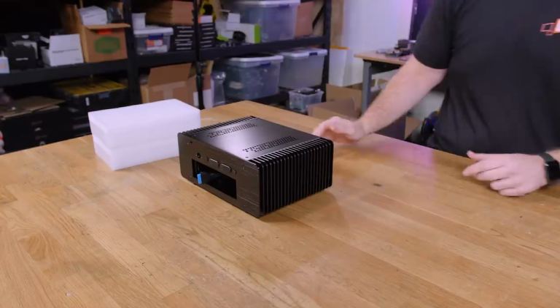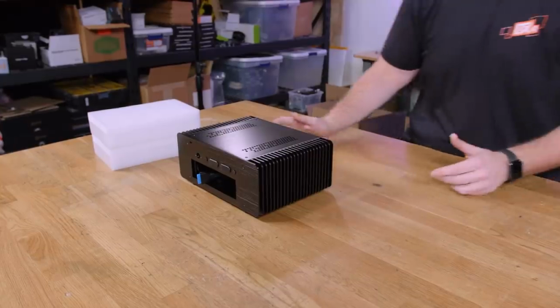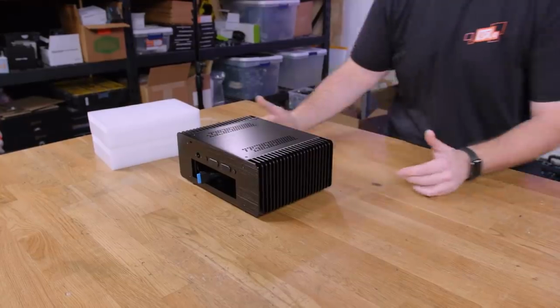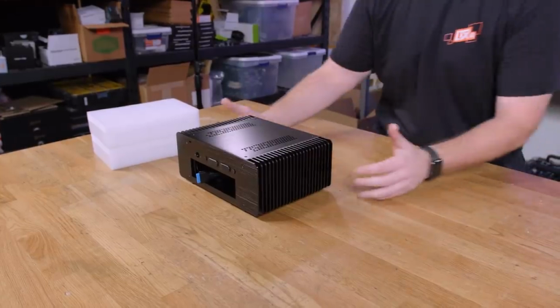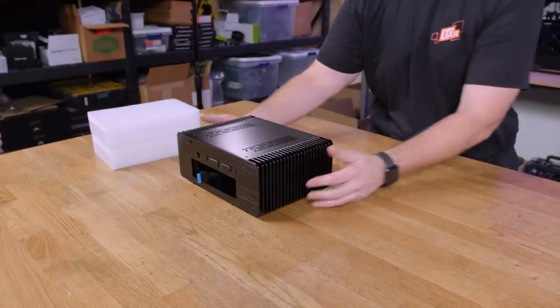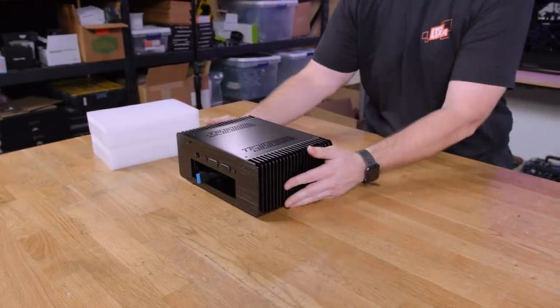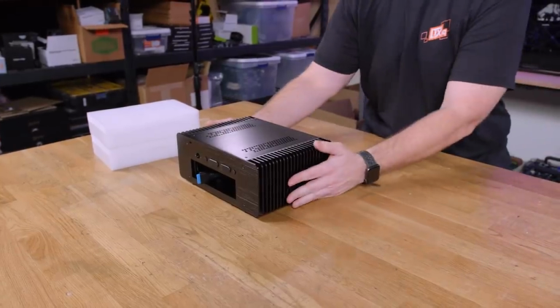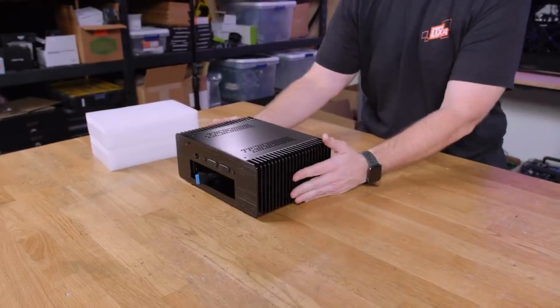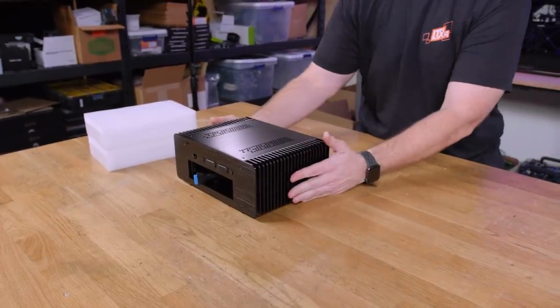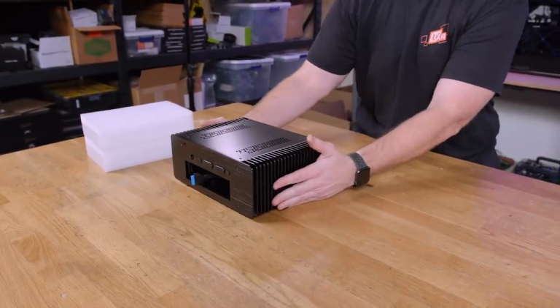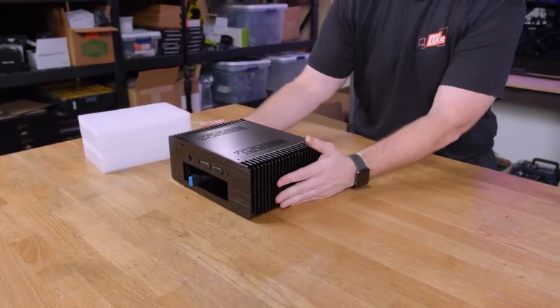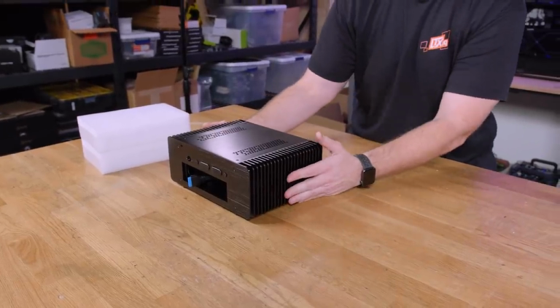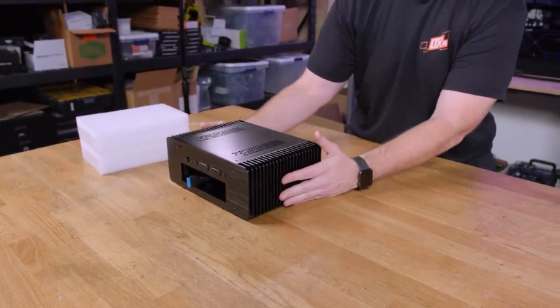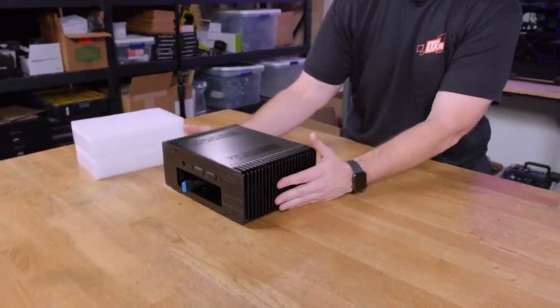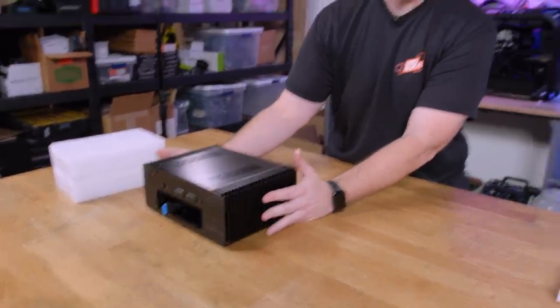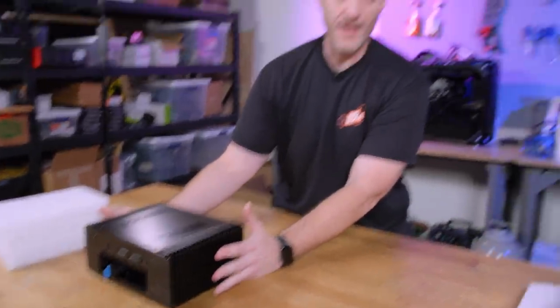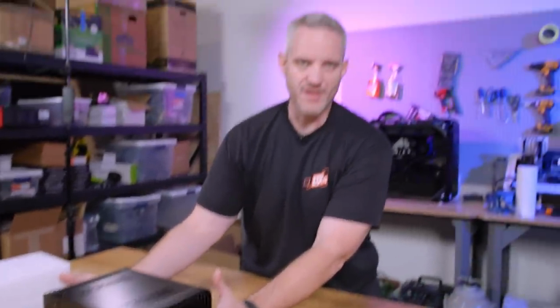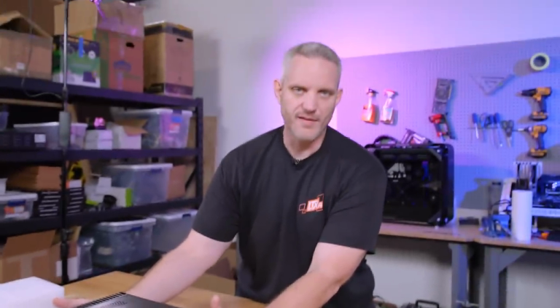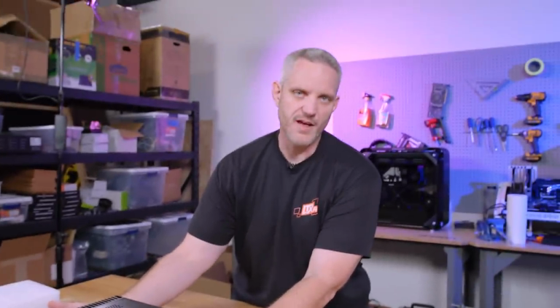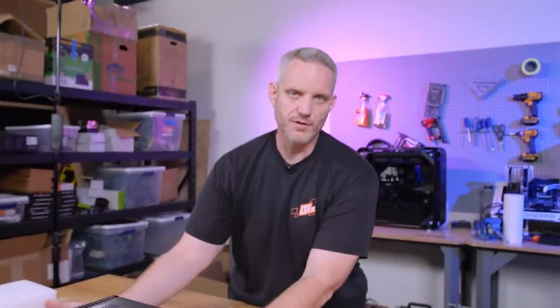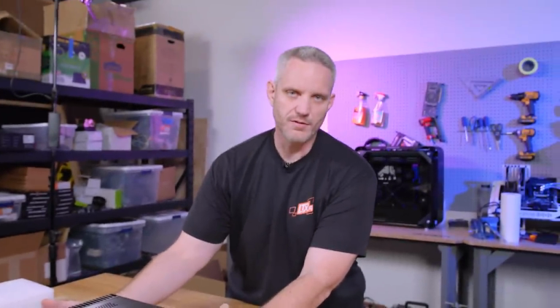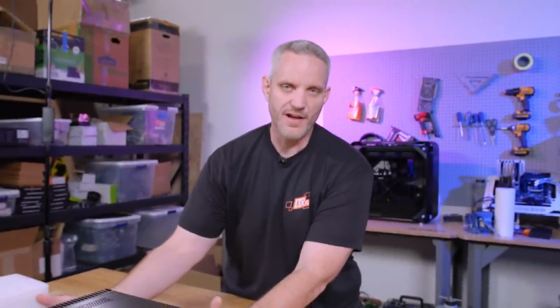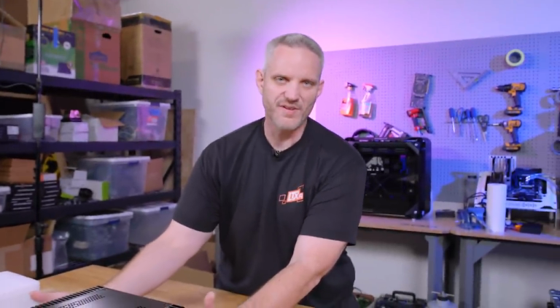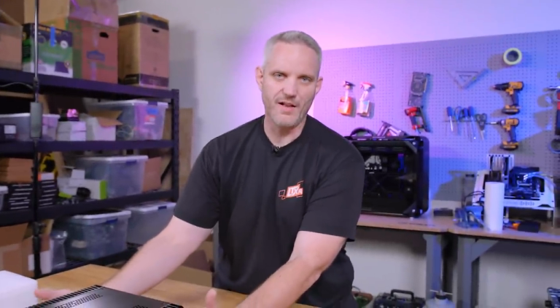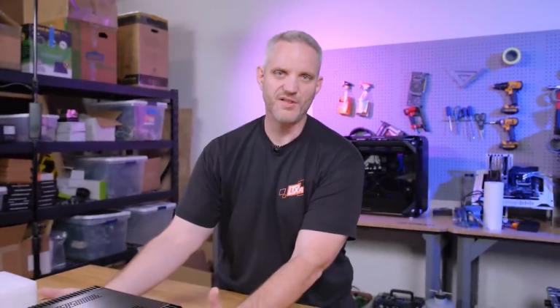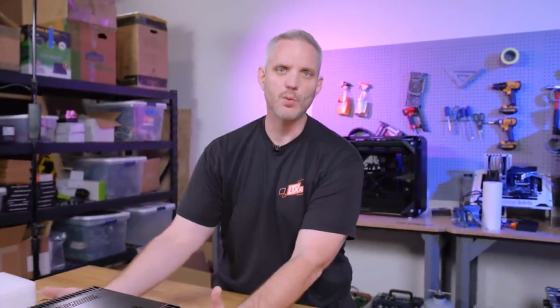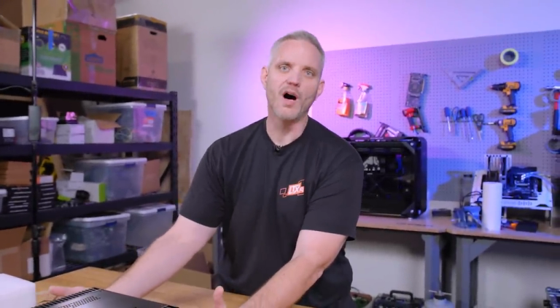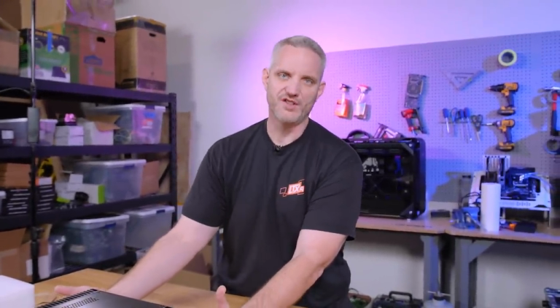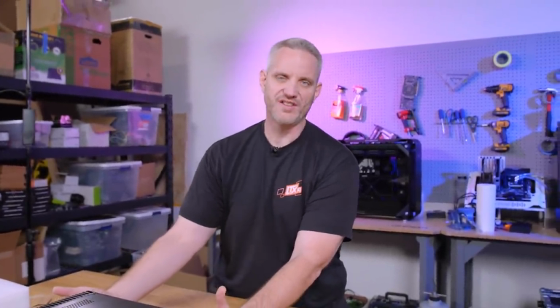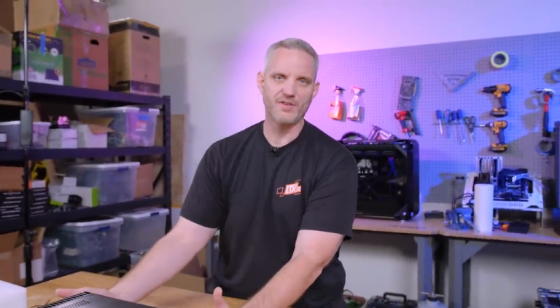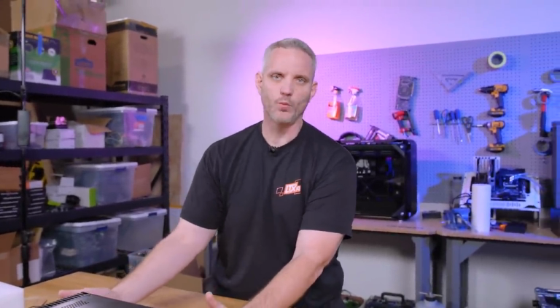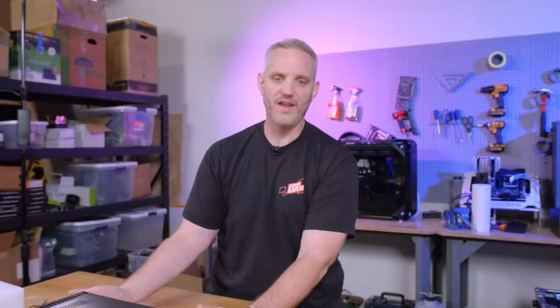For those of you that are freaking out, it wasn't actually in the box when I slammed it on the table. It was an LN2 pot just to give it the weight, and that's why it bounced the whole table off the ground.